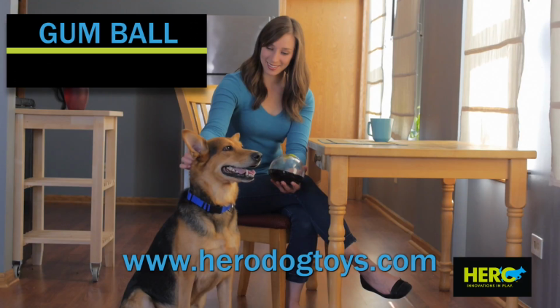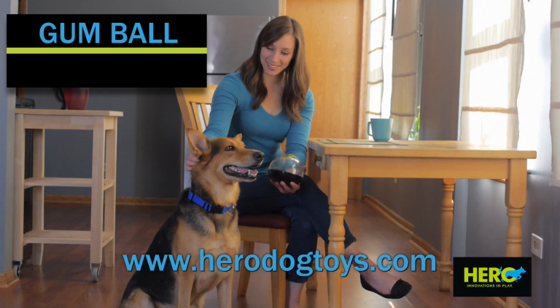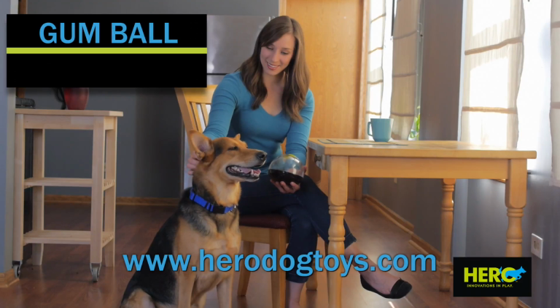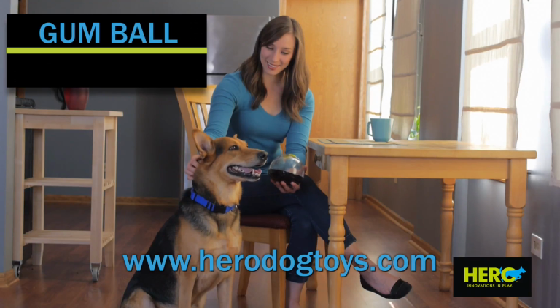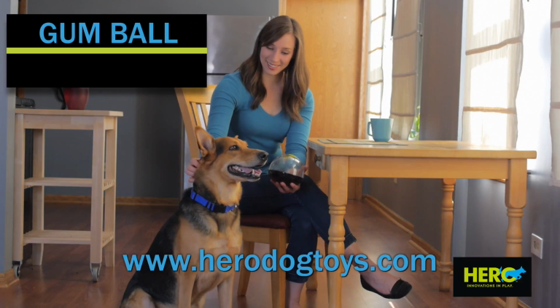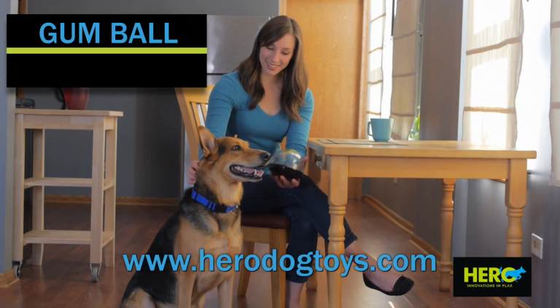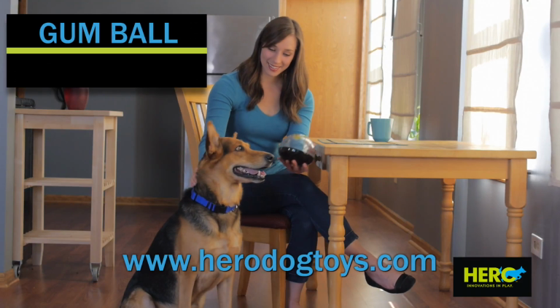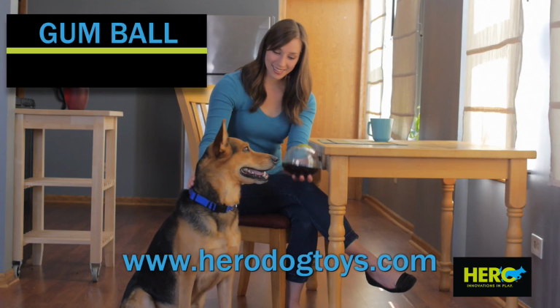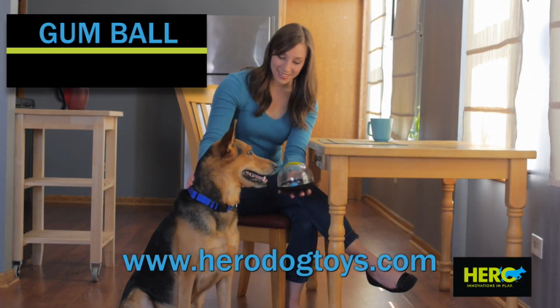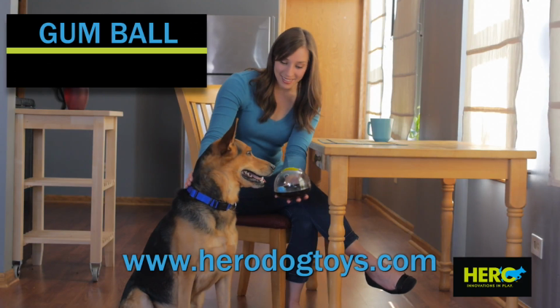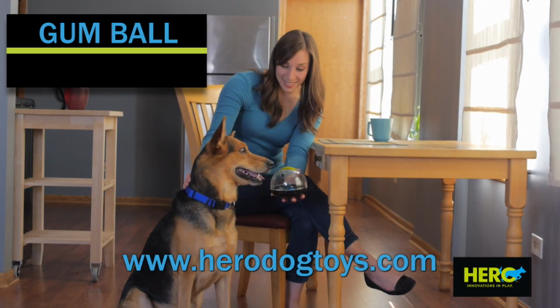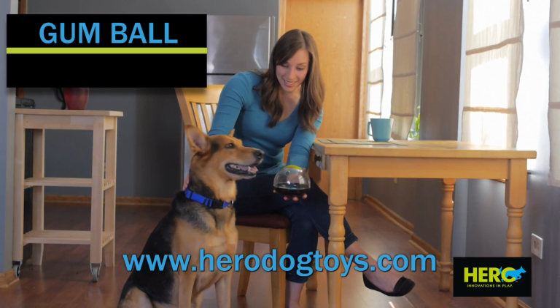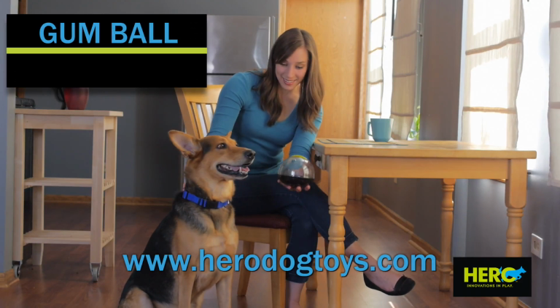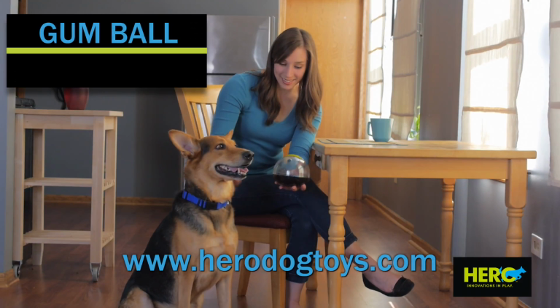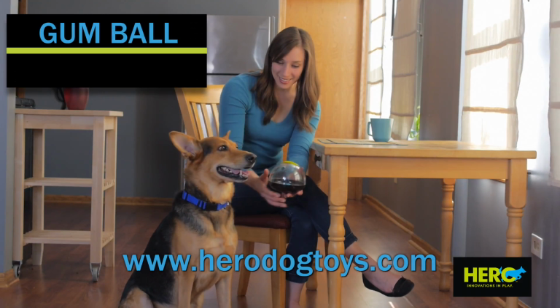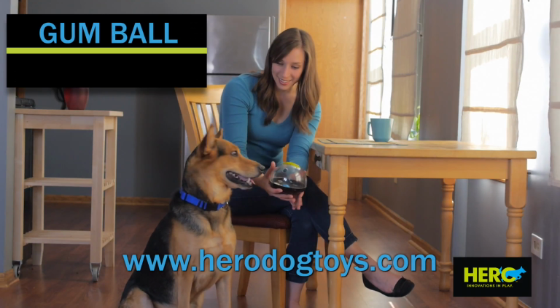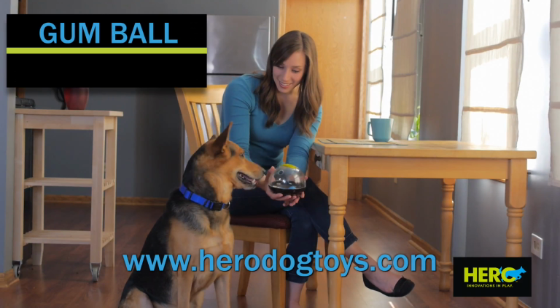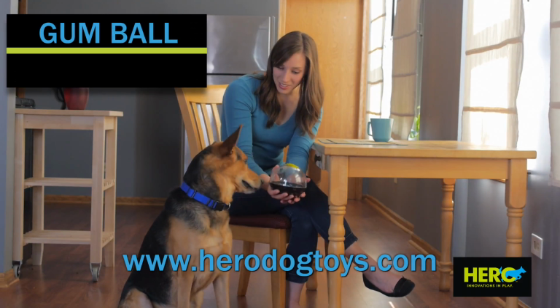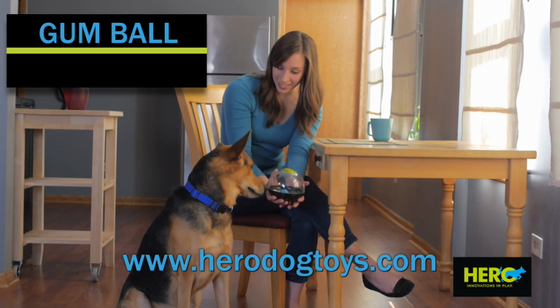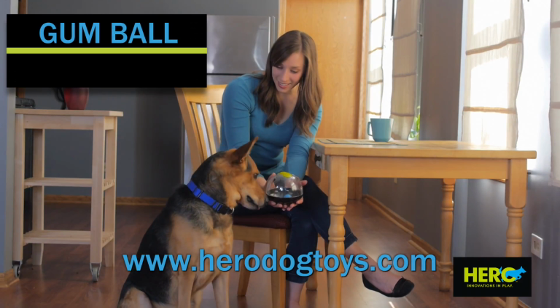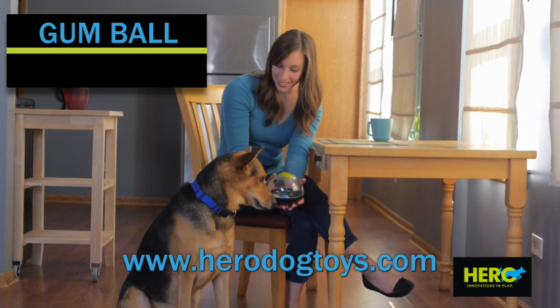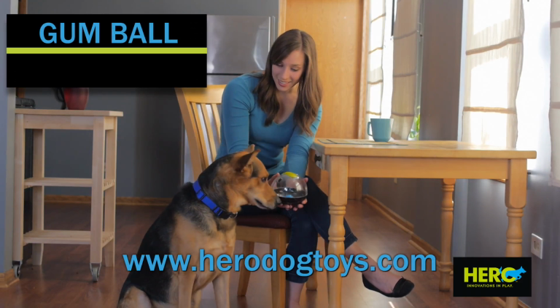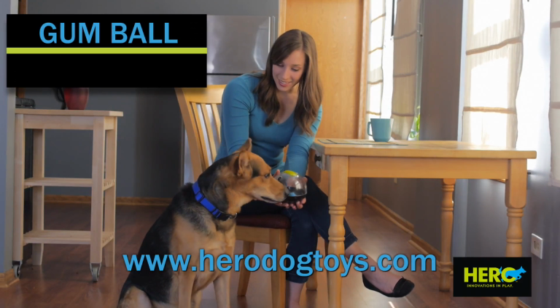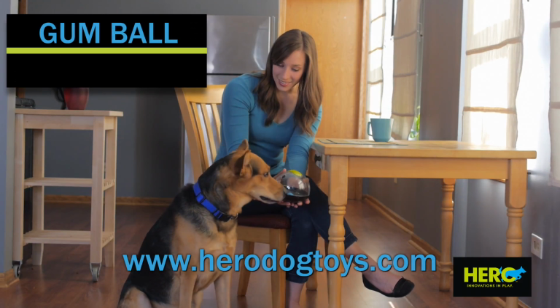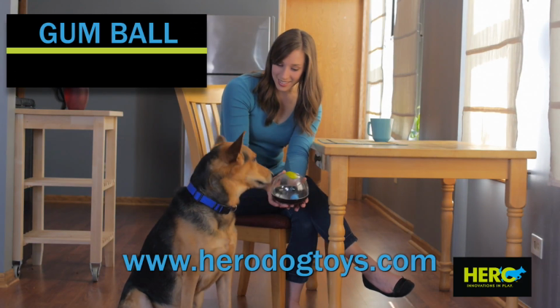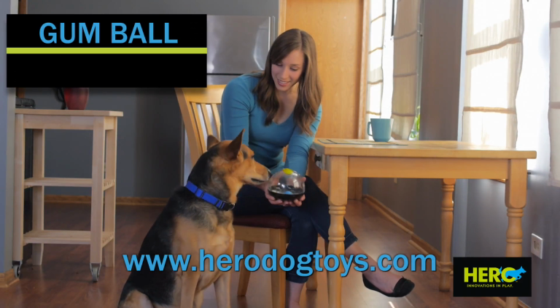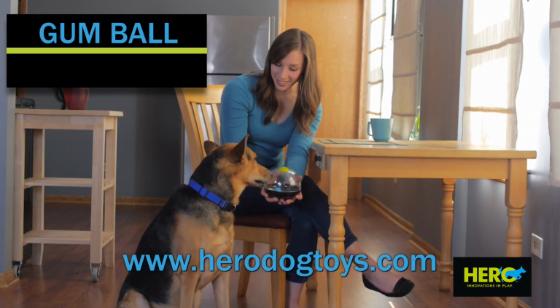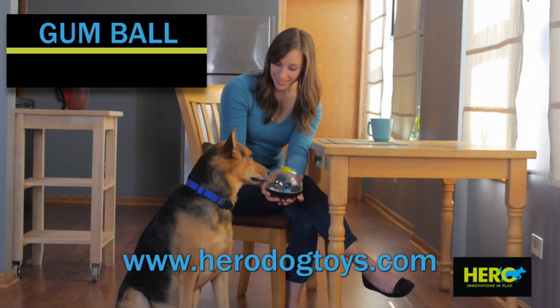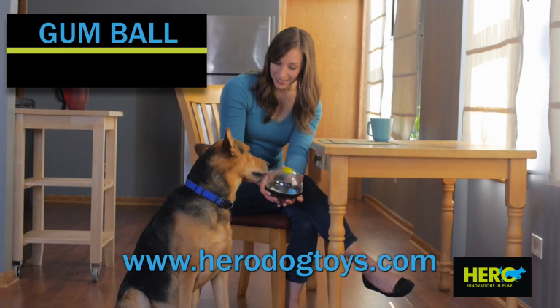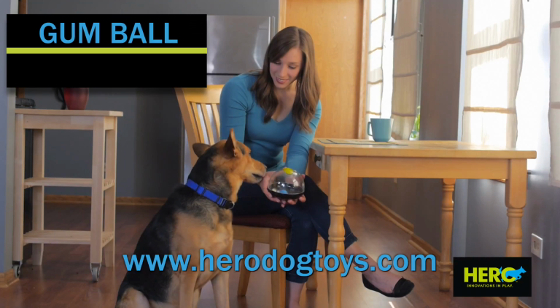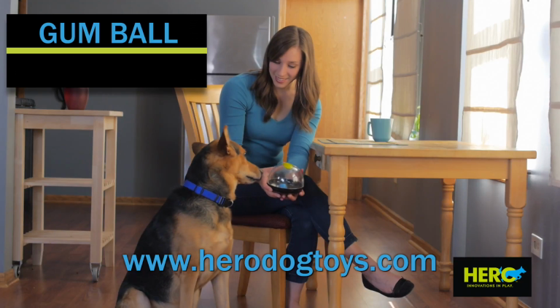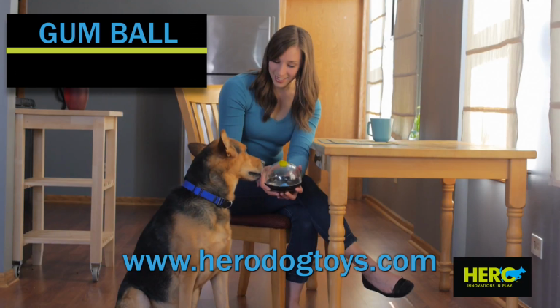The Gumball from The Hero Line by Kytec. Innovations in pet care for a better way of life.